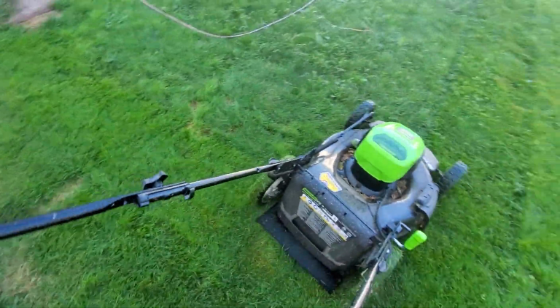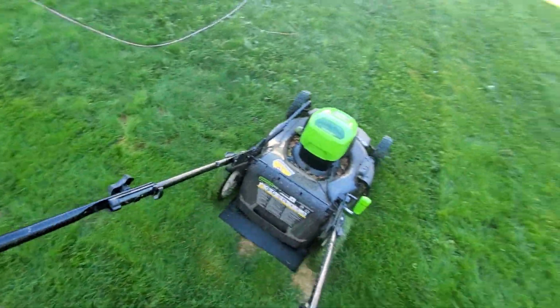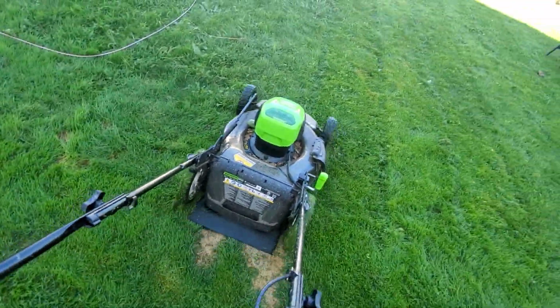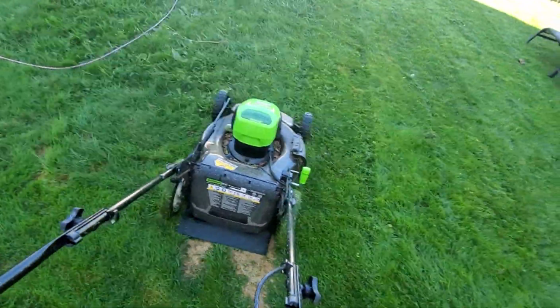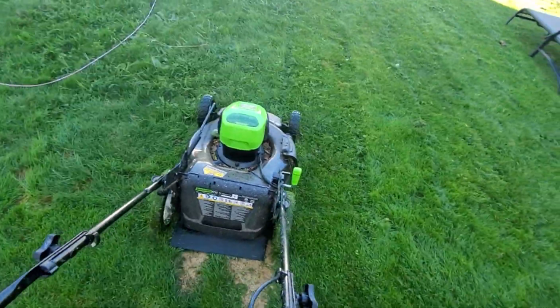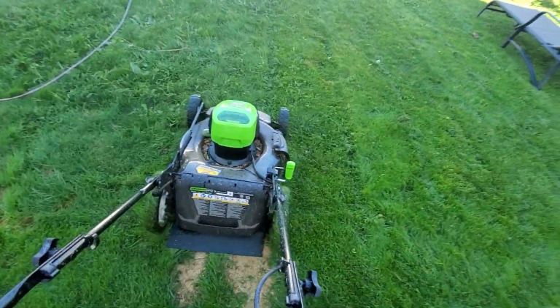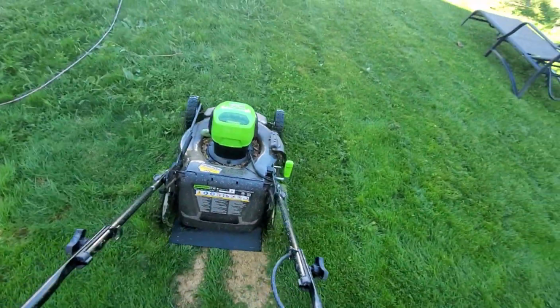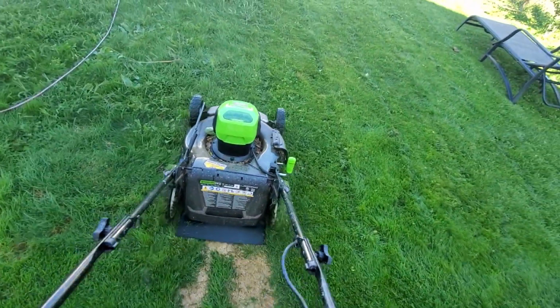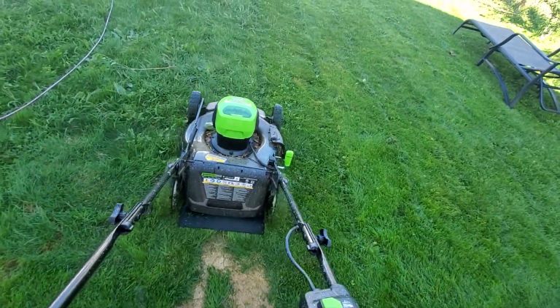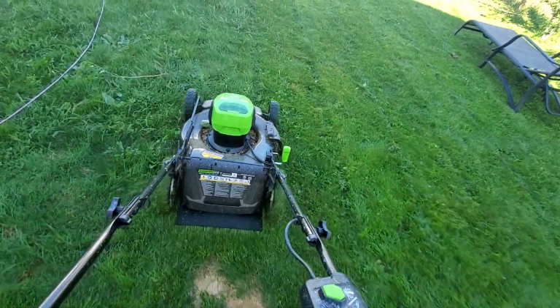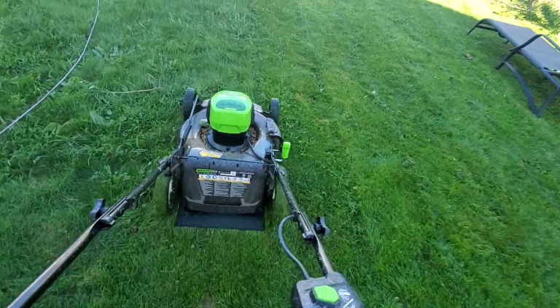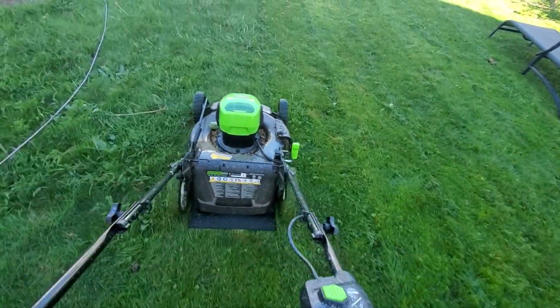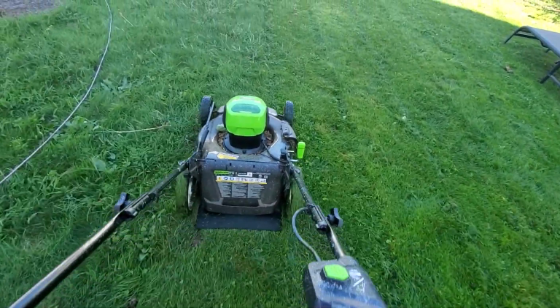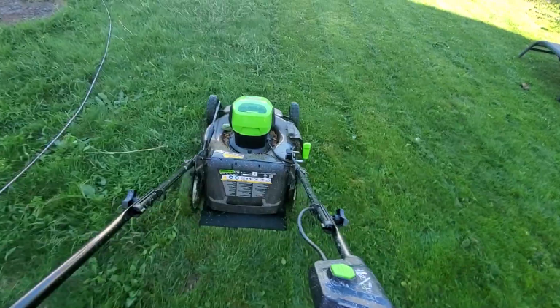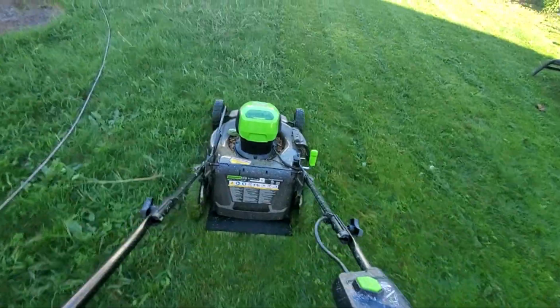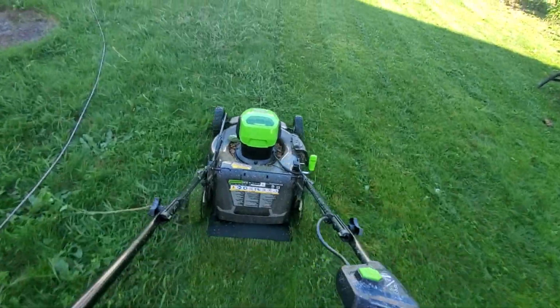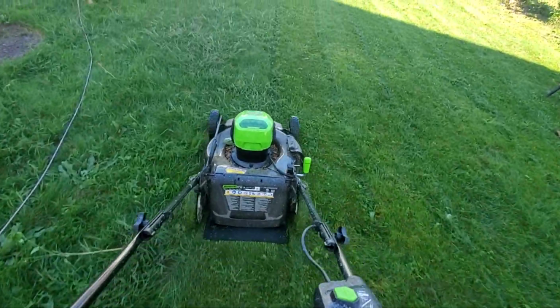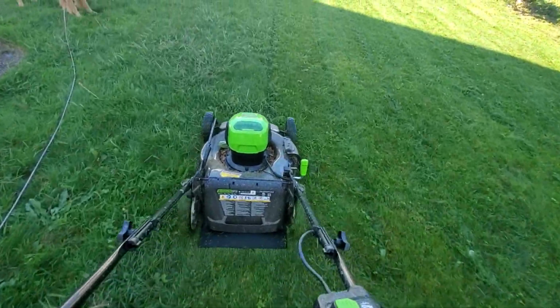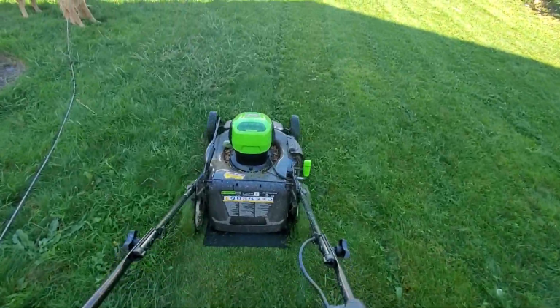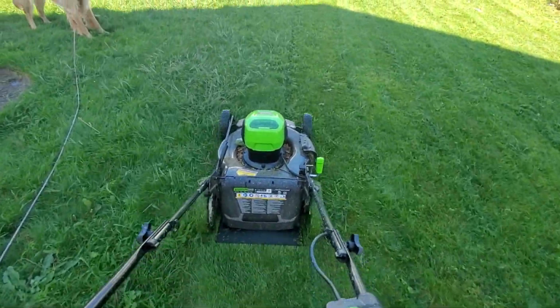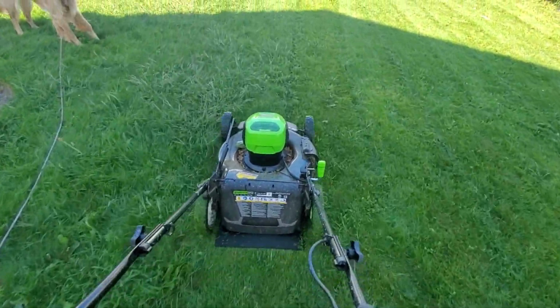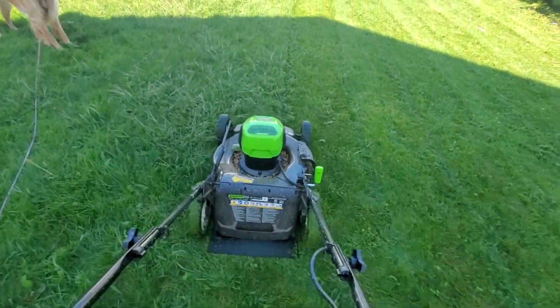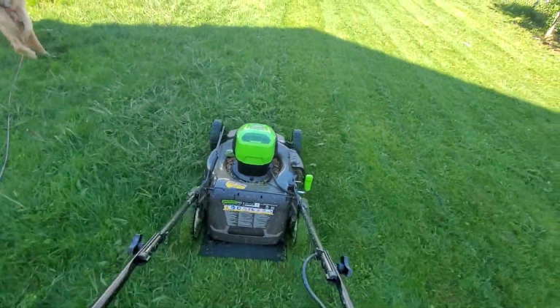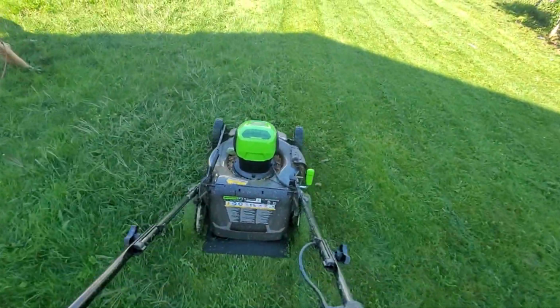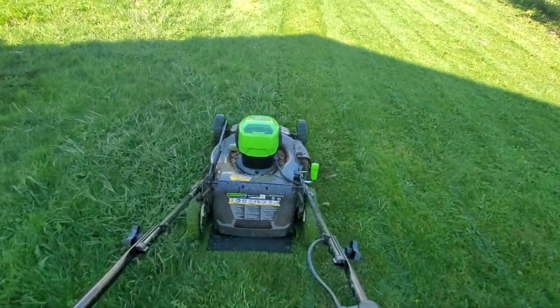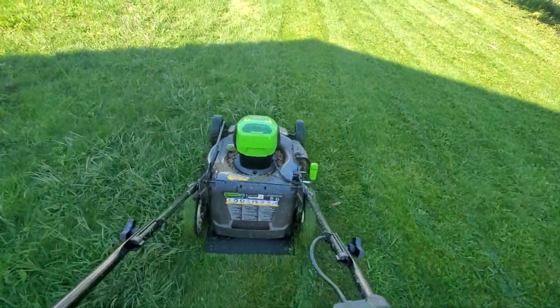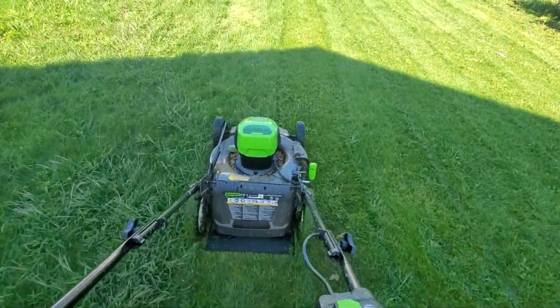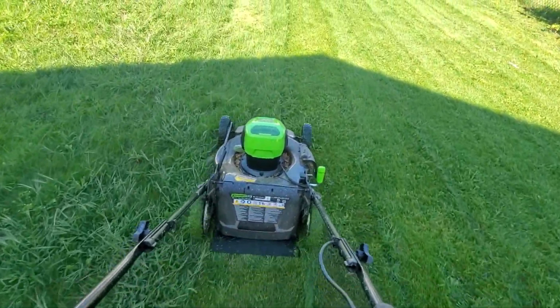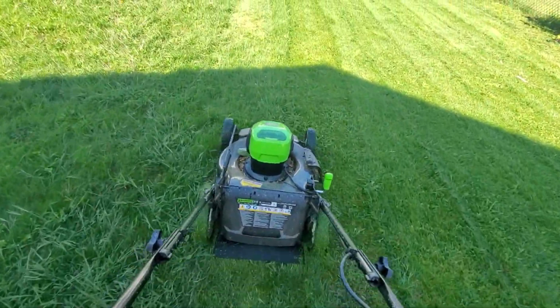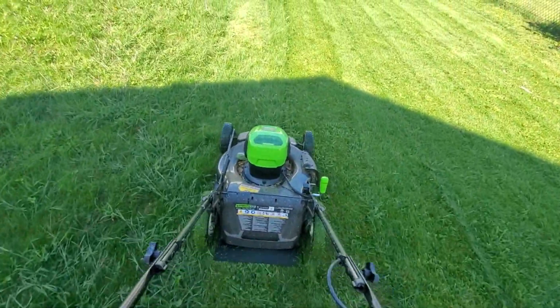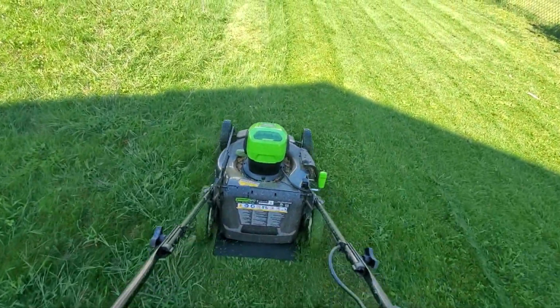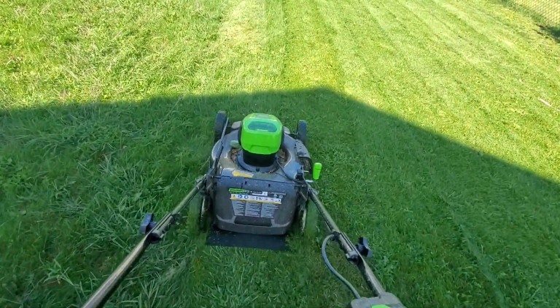It's not easy mowing with one hand, but this mower is so light, it's possible. Gas mower is no way in hell.